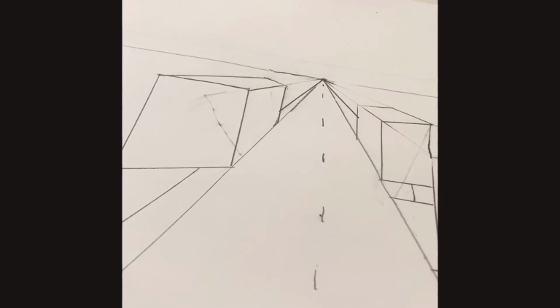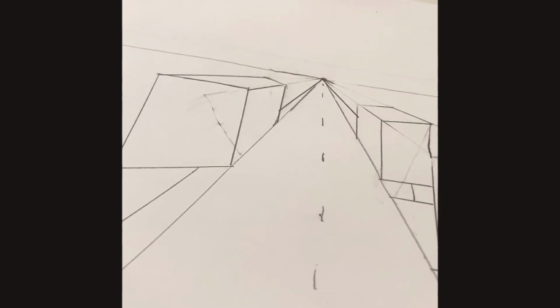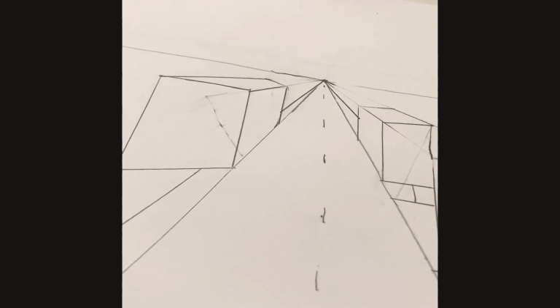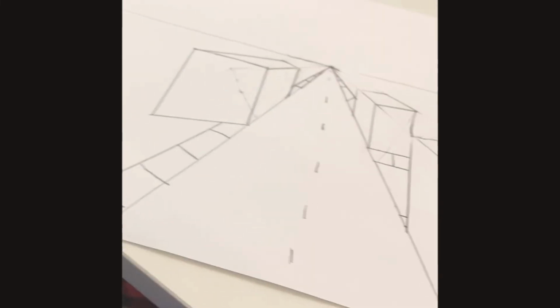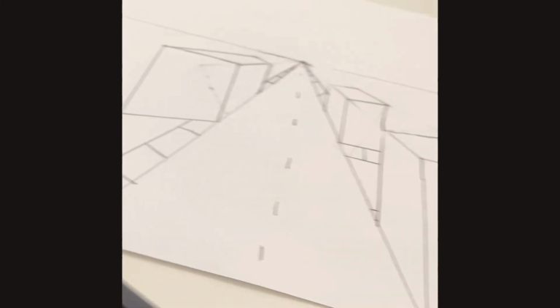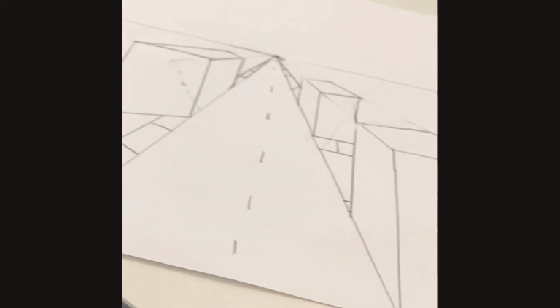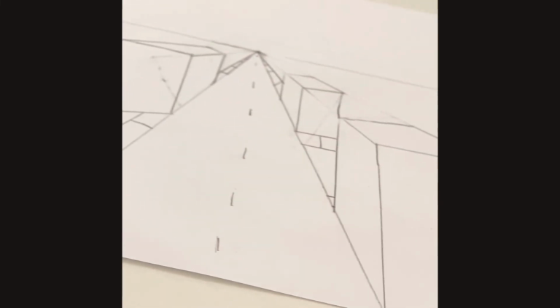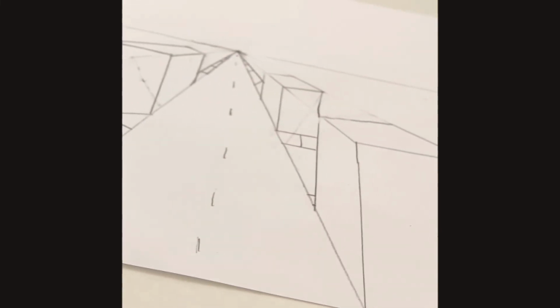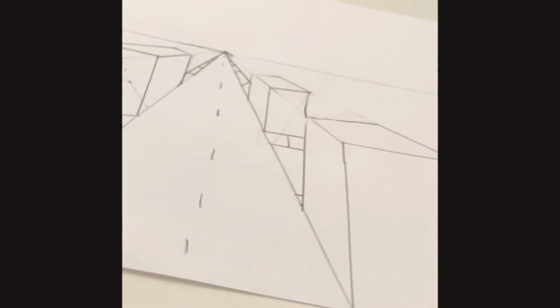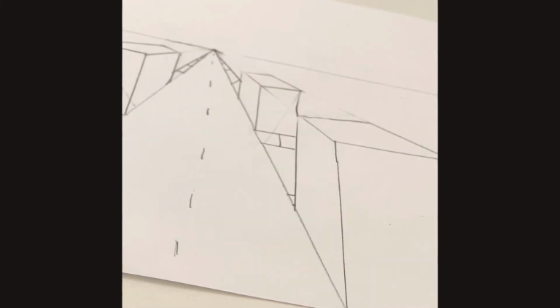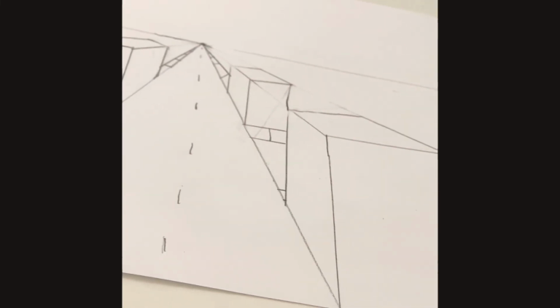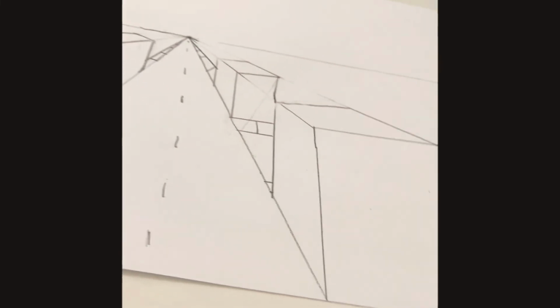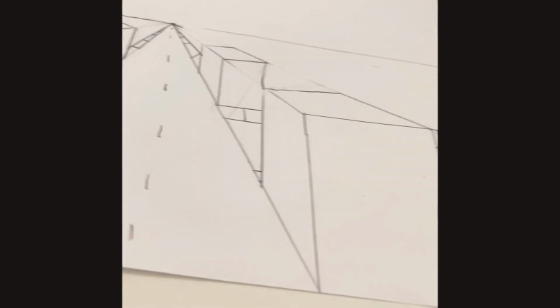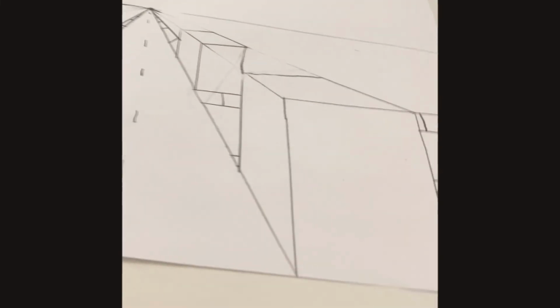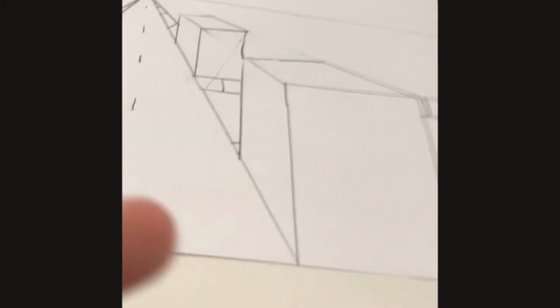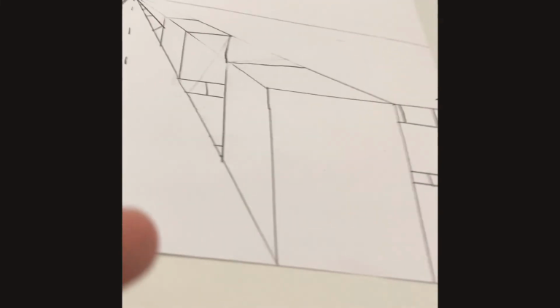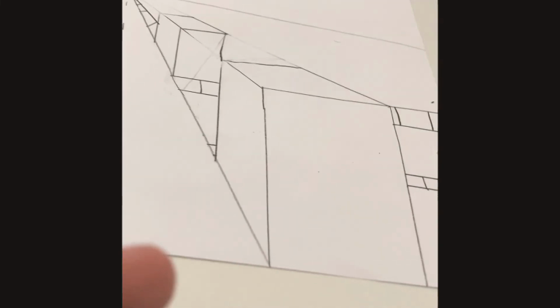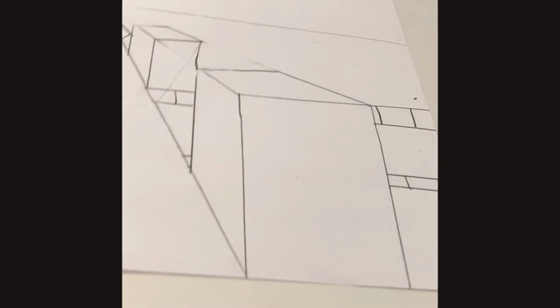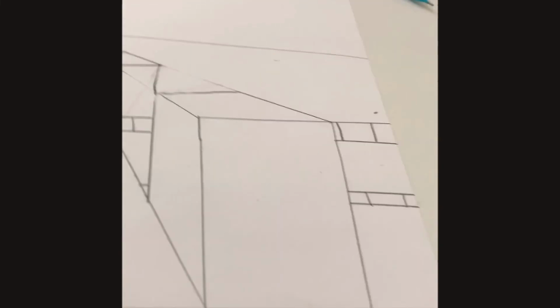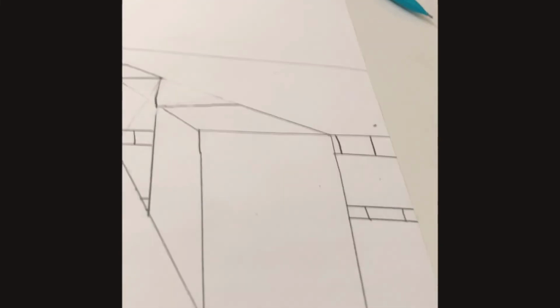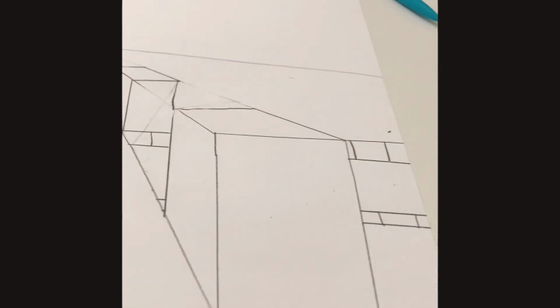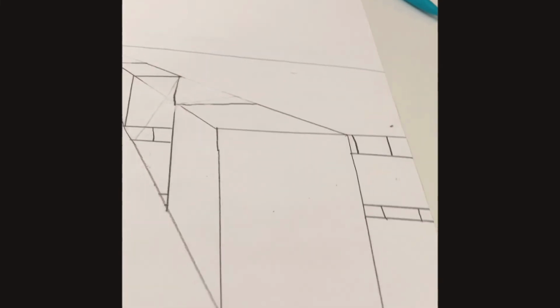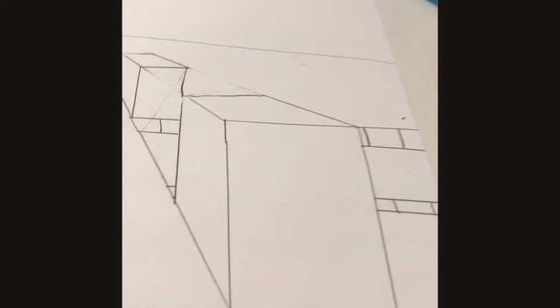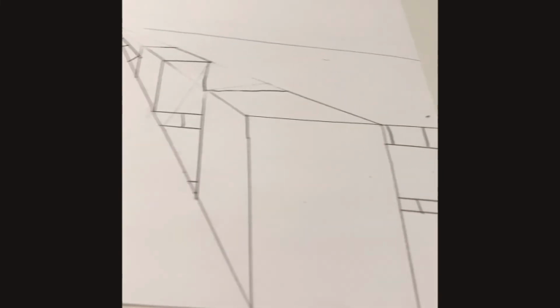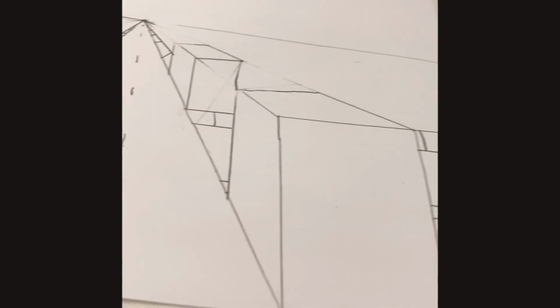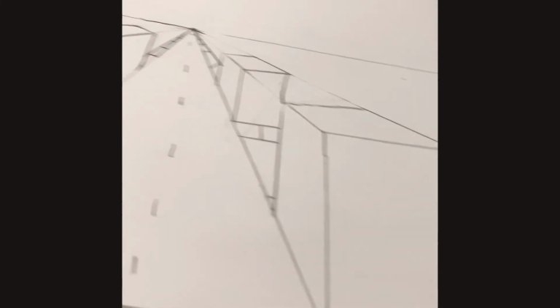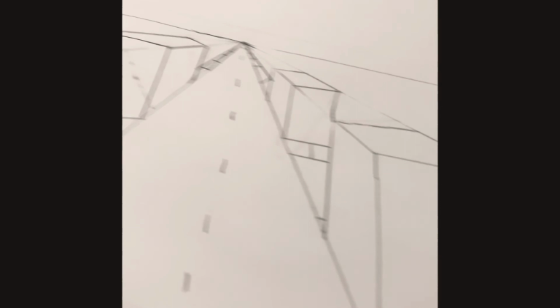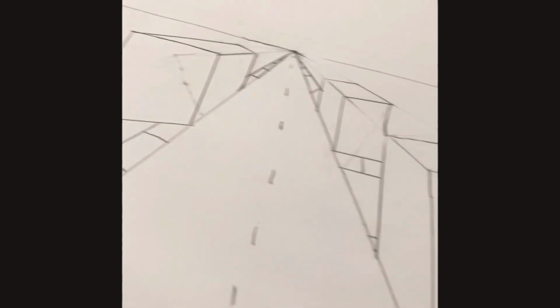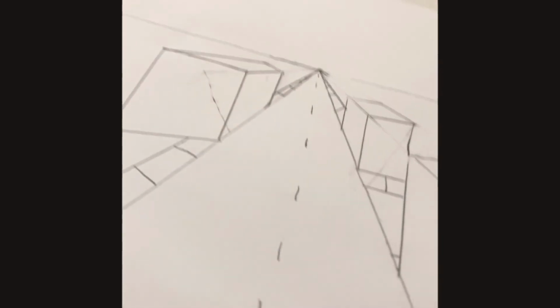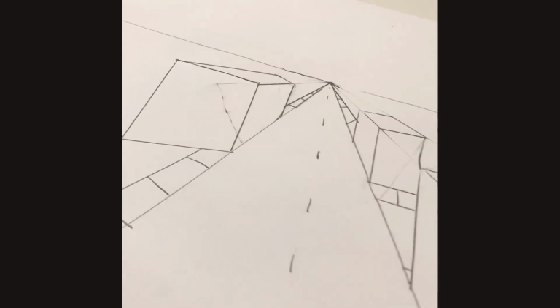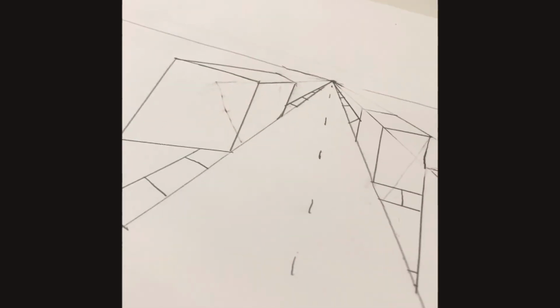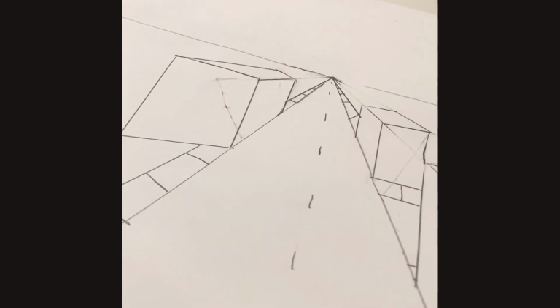Now I'll show you the end results and here is your drawing.